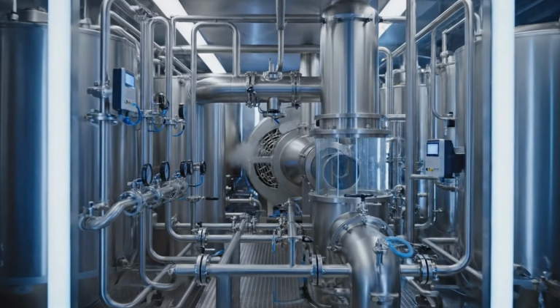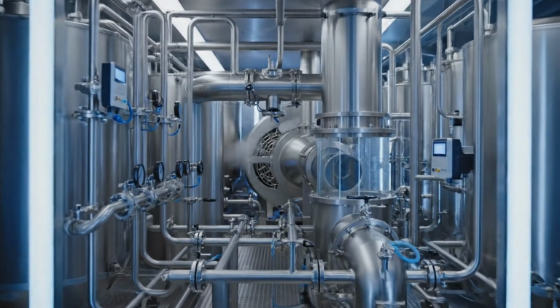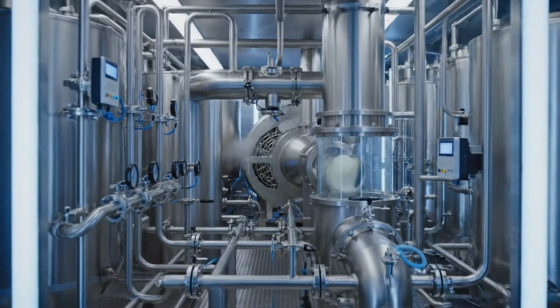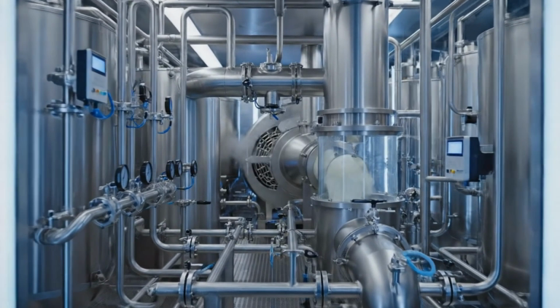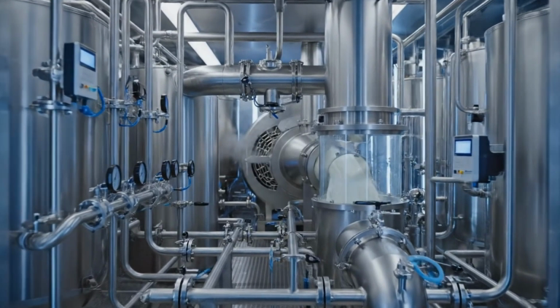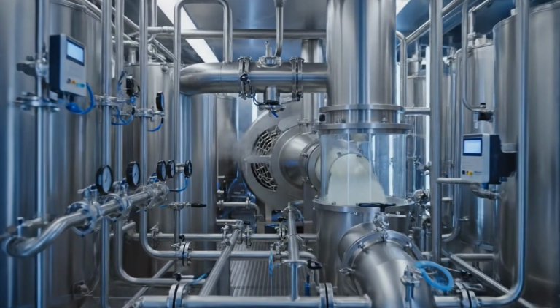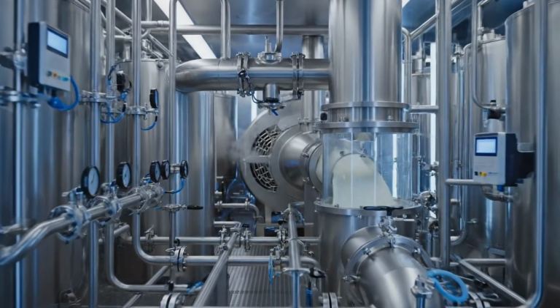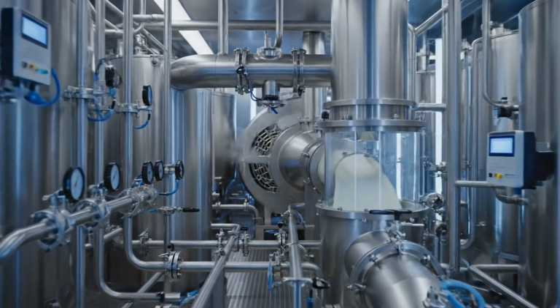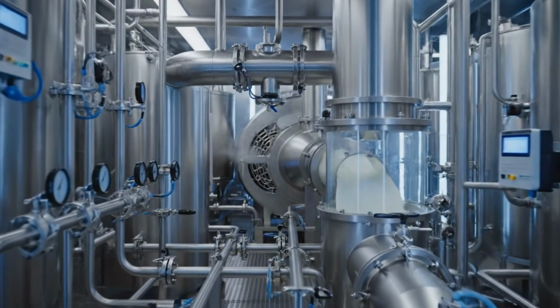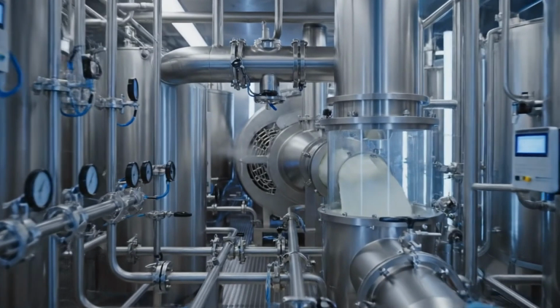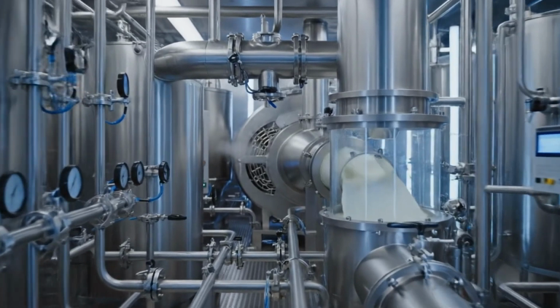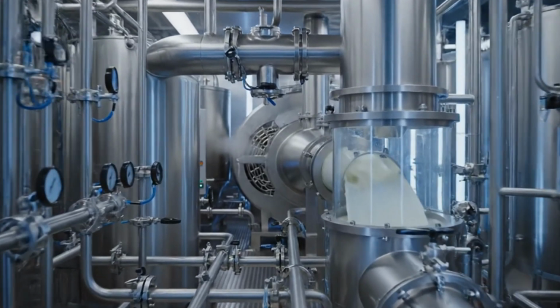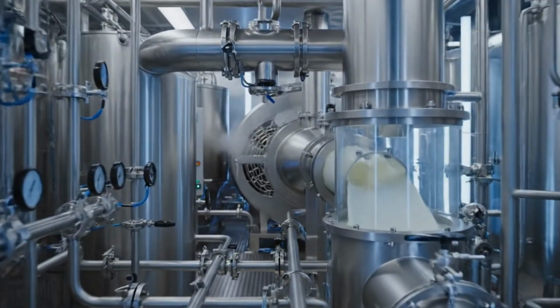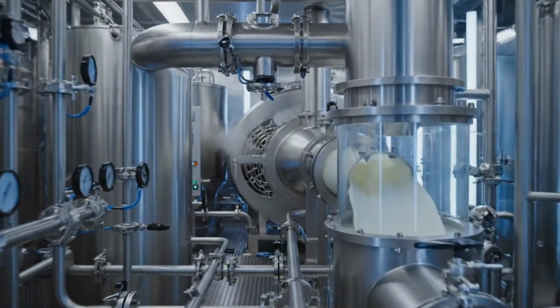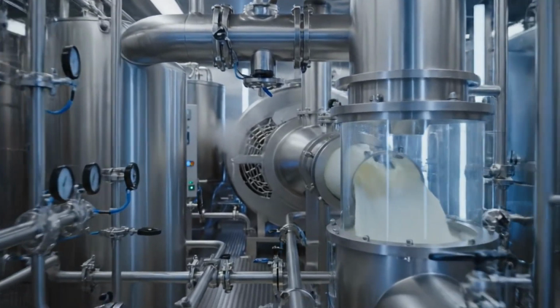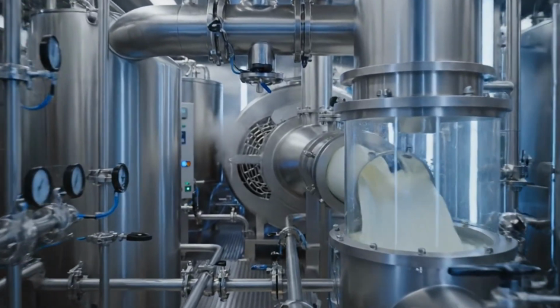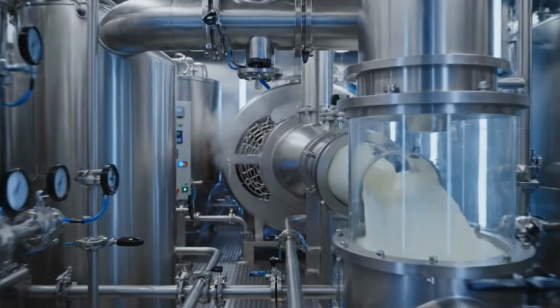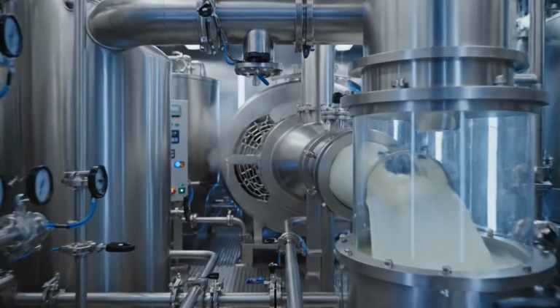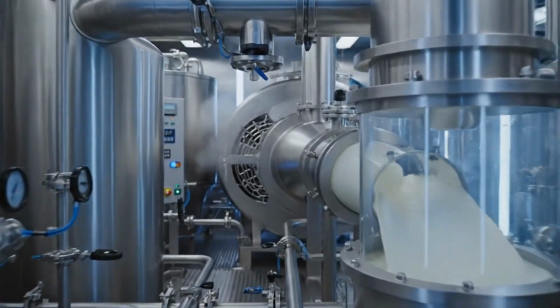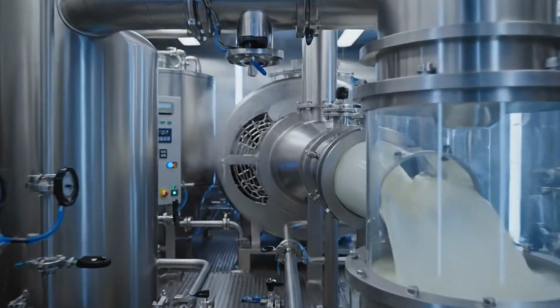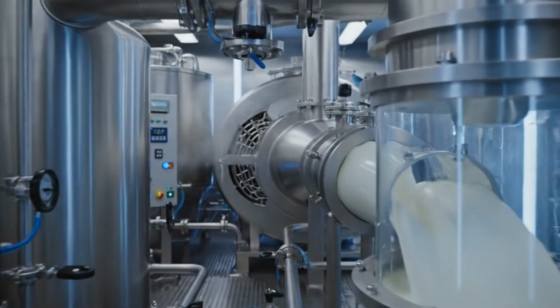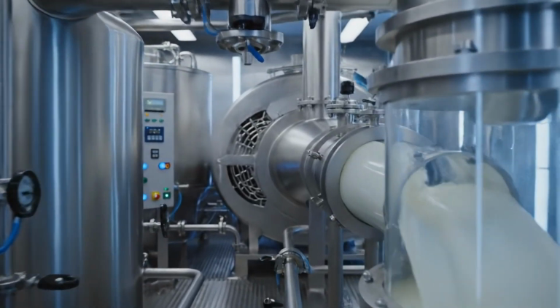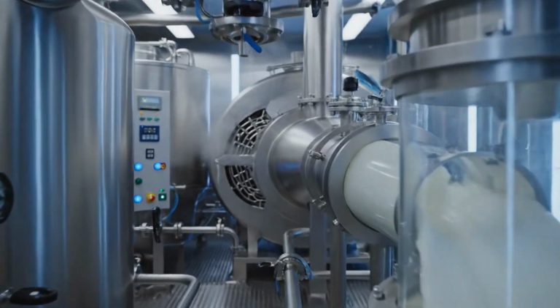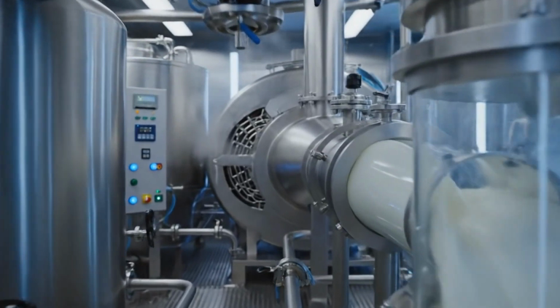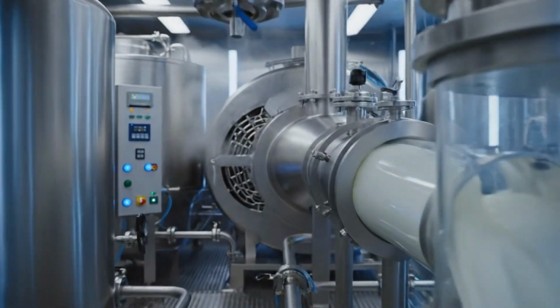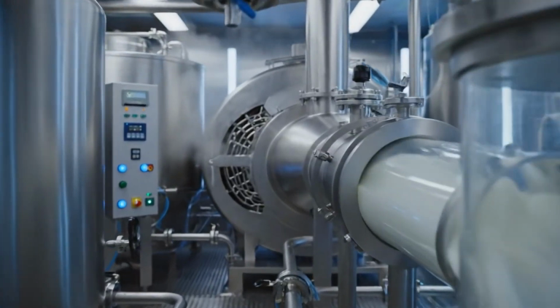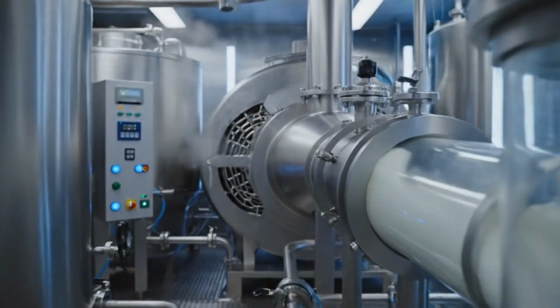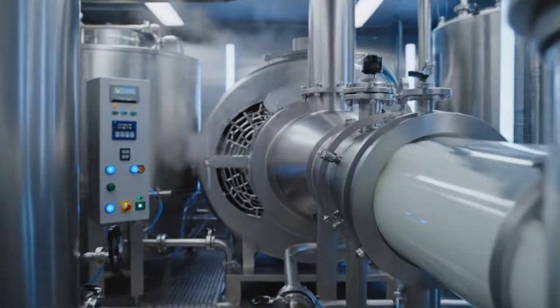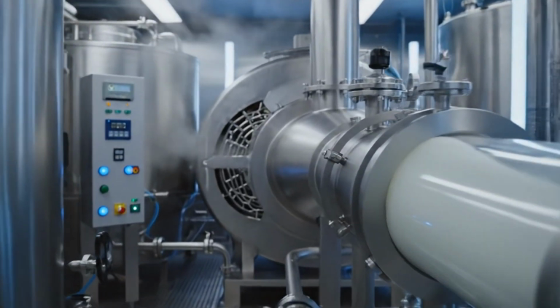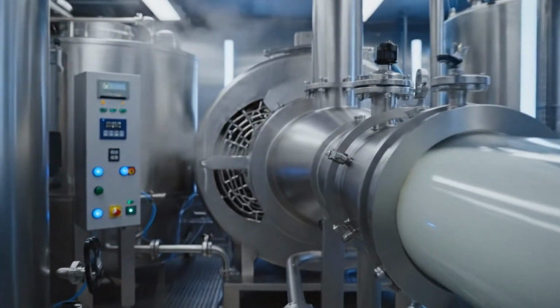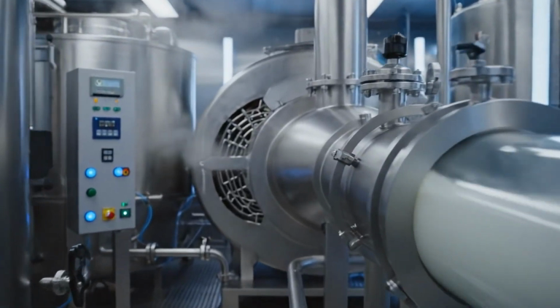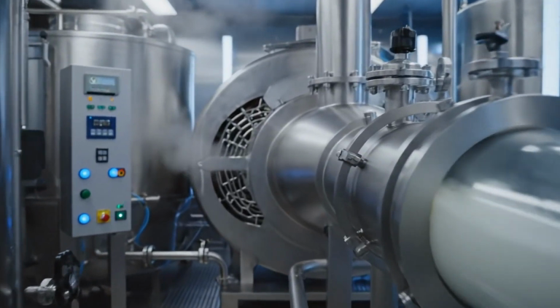And this is UHT technology, the secret to long-lasting milk.